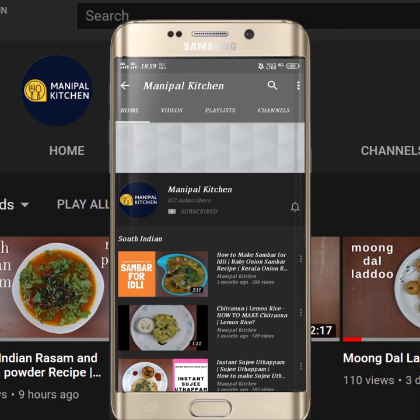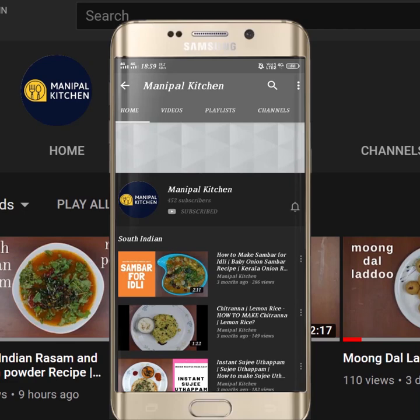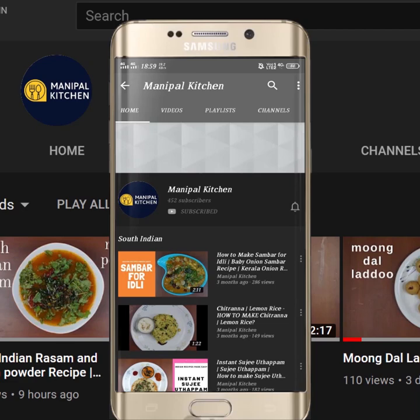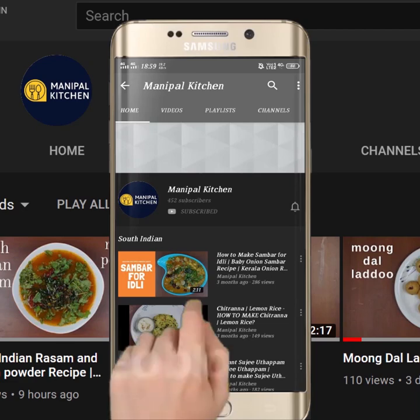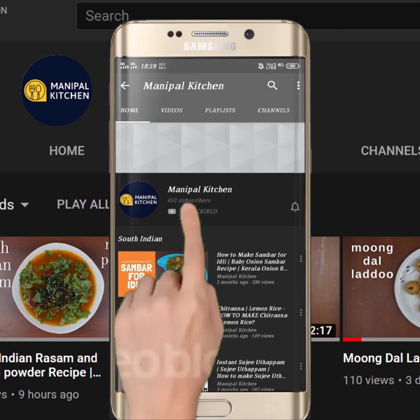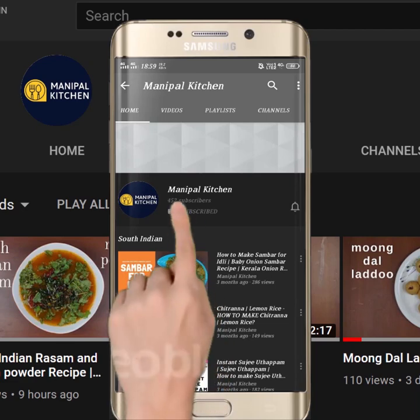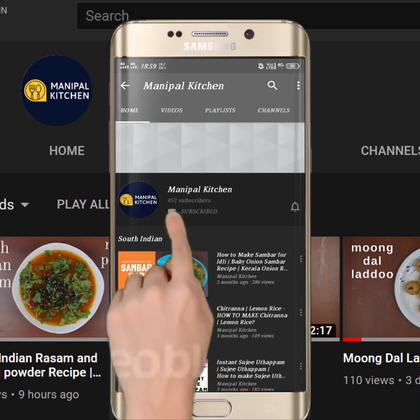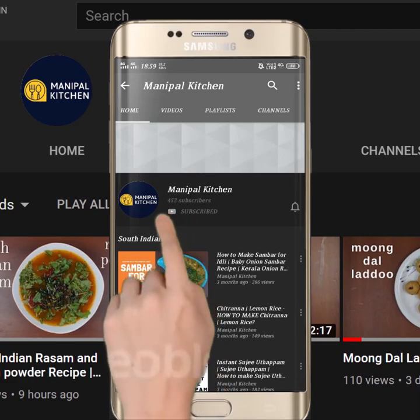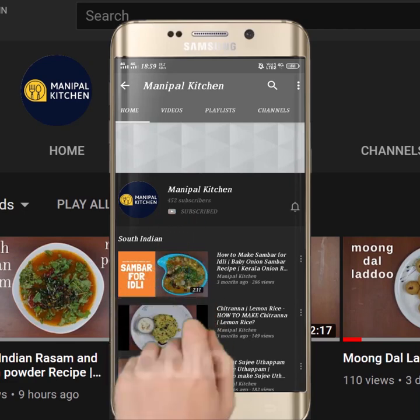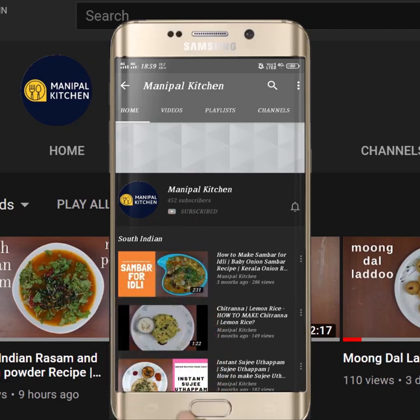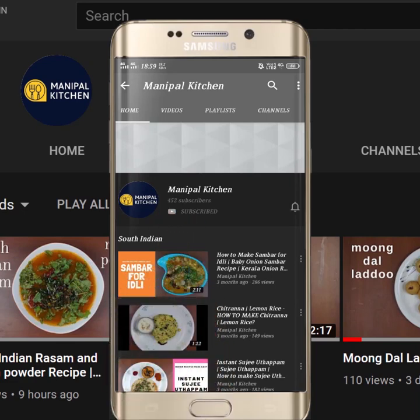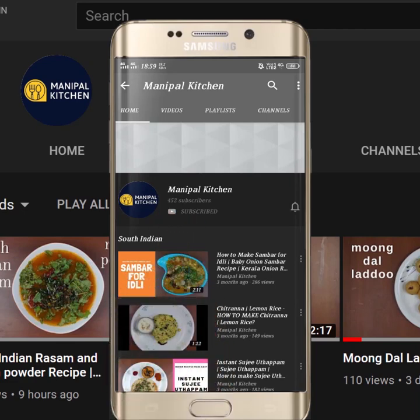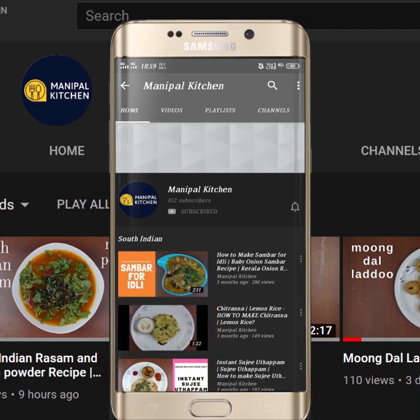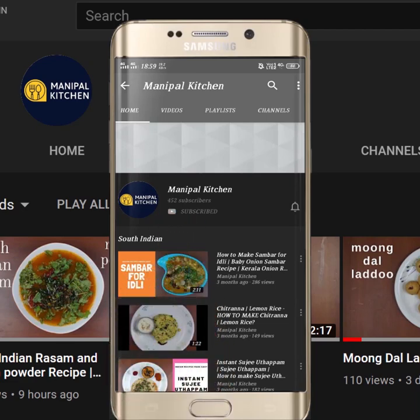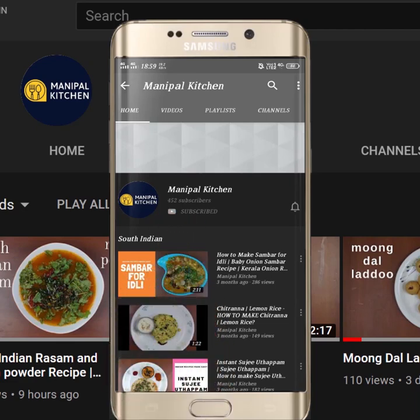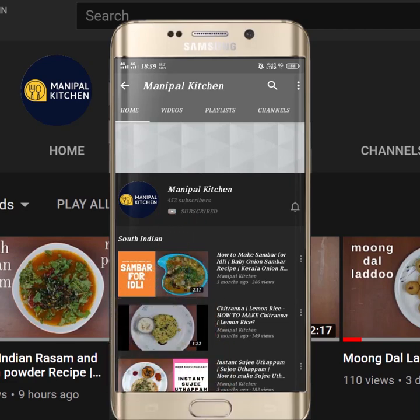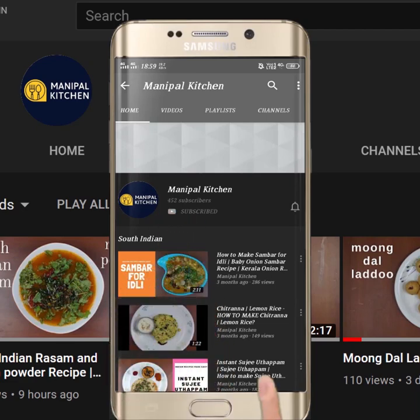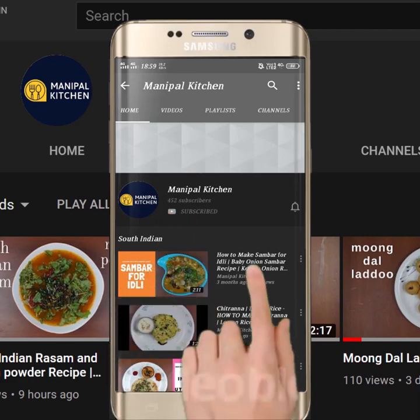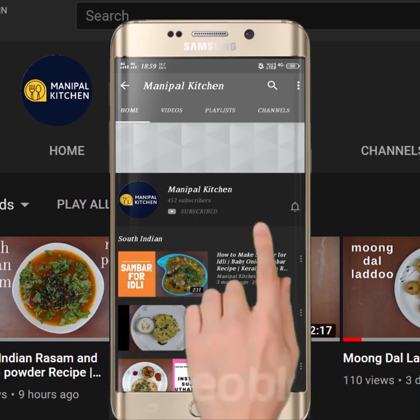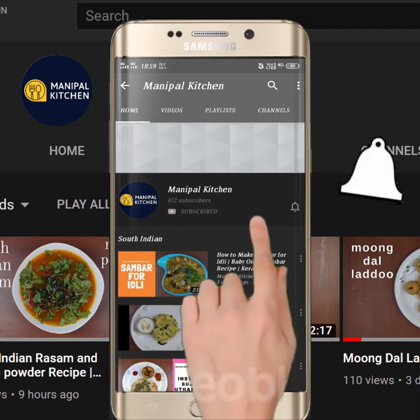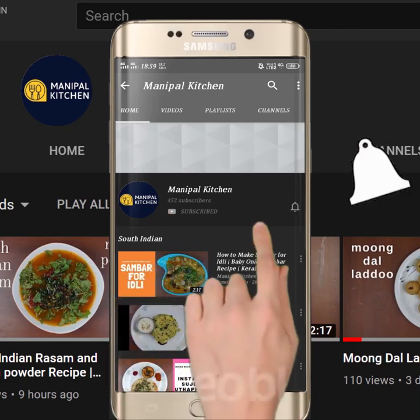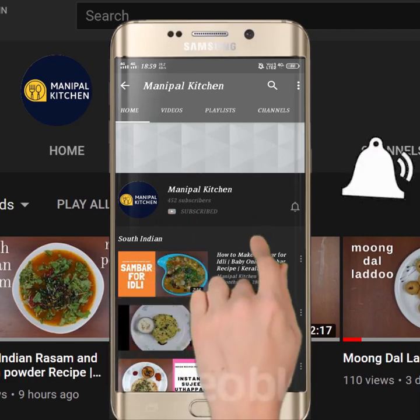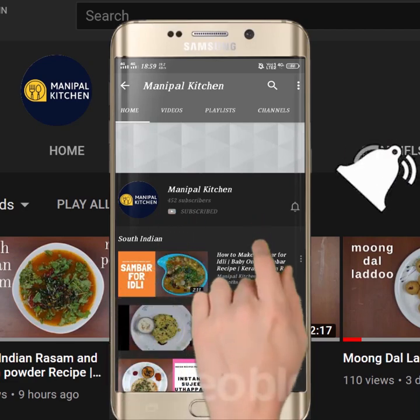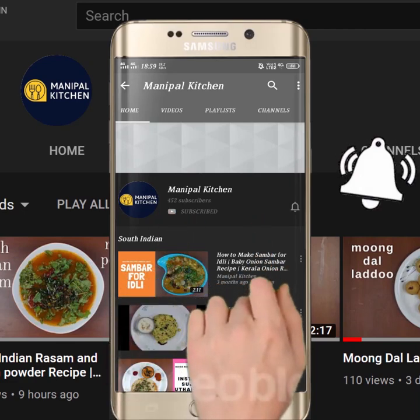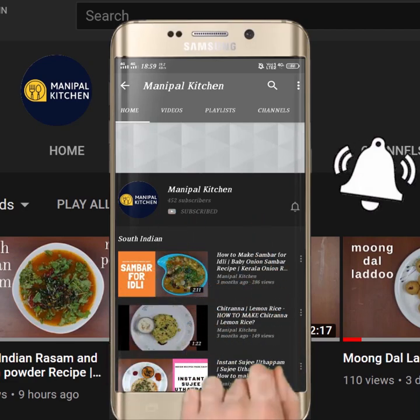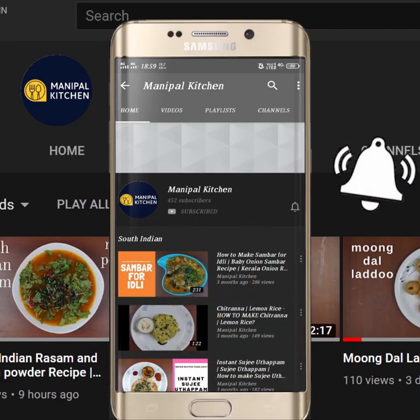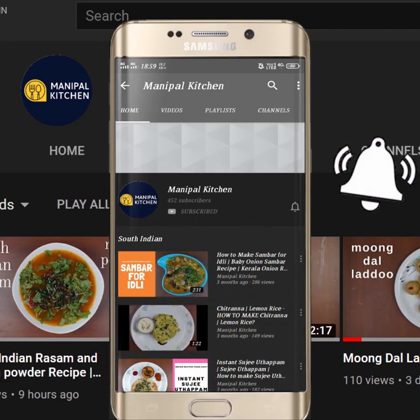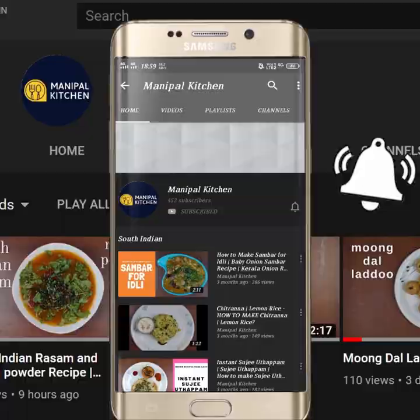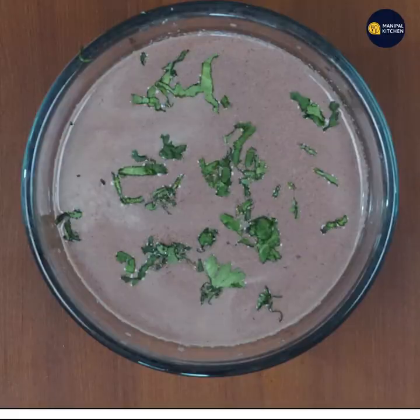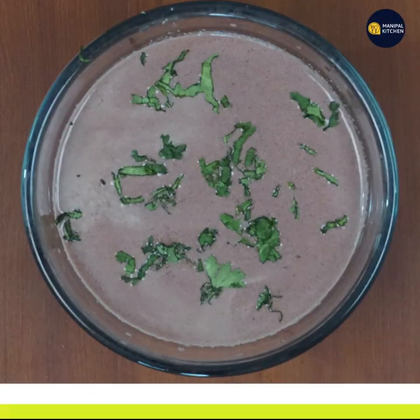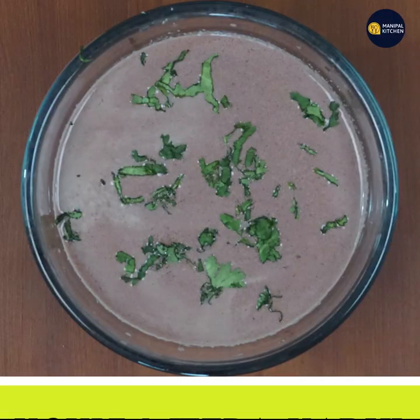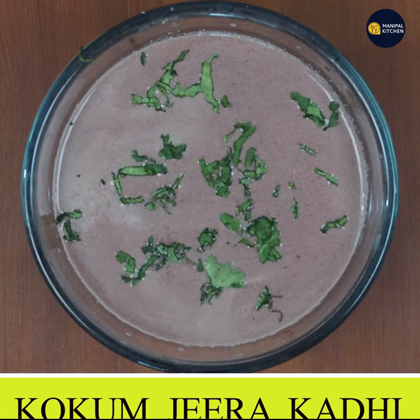Subscribe now and press the bell icon, never miss an update. Welcome to Pal Kitchen.